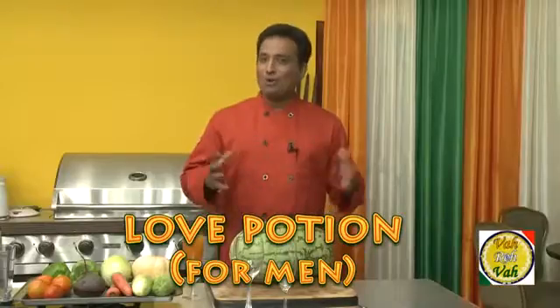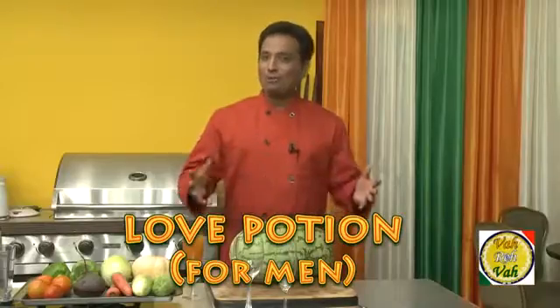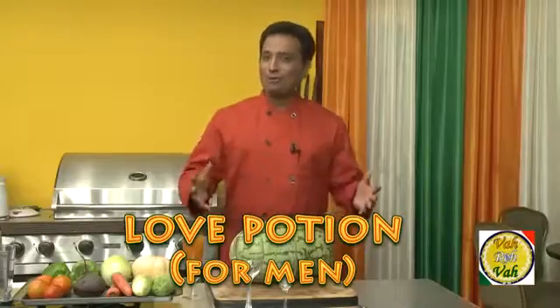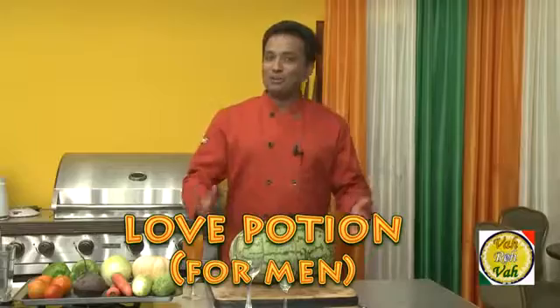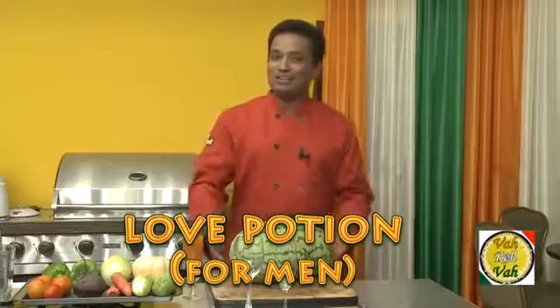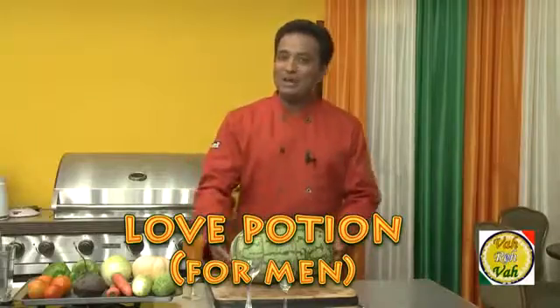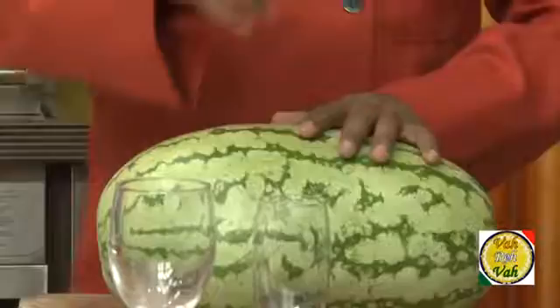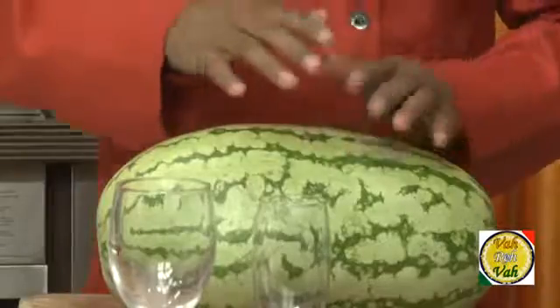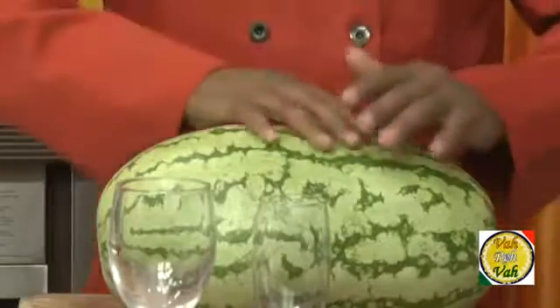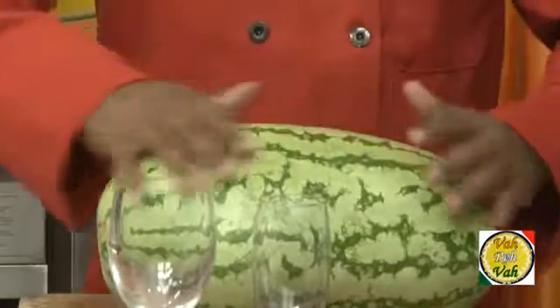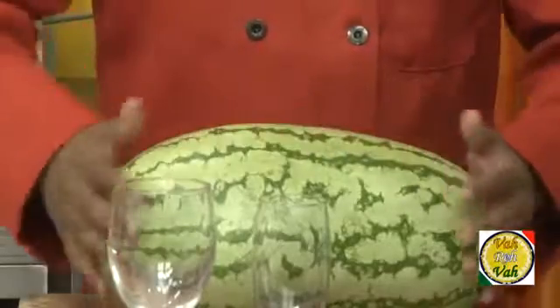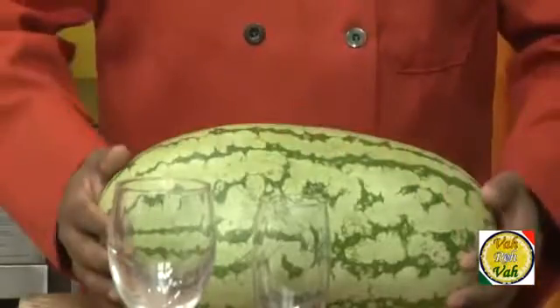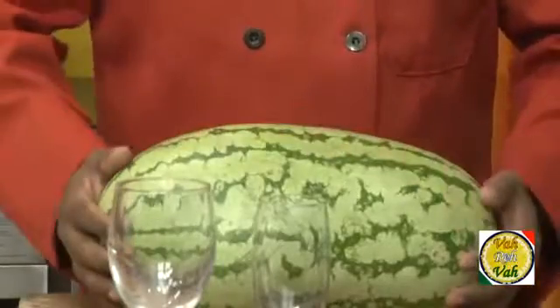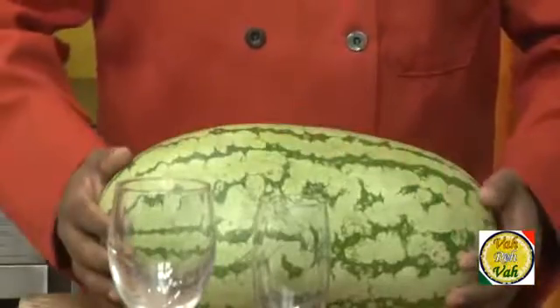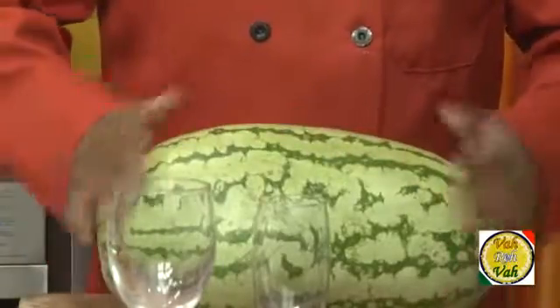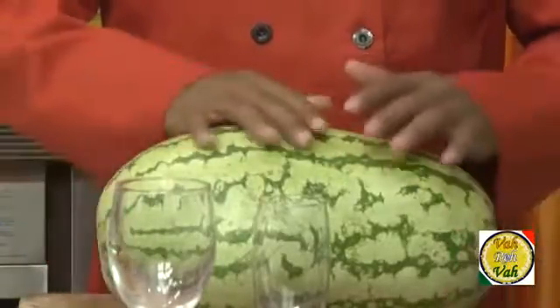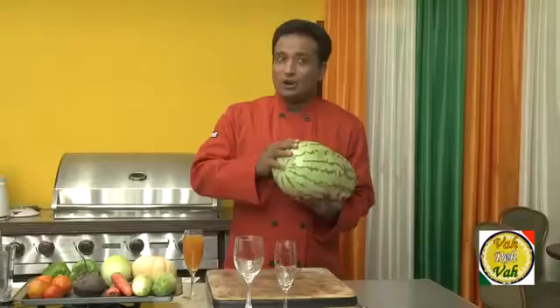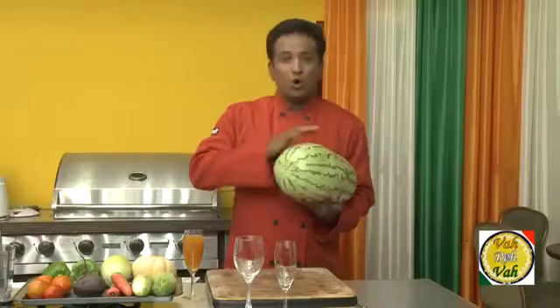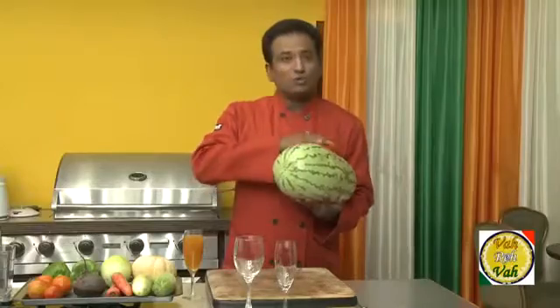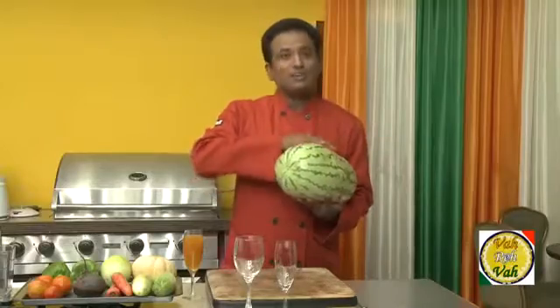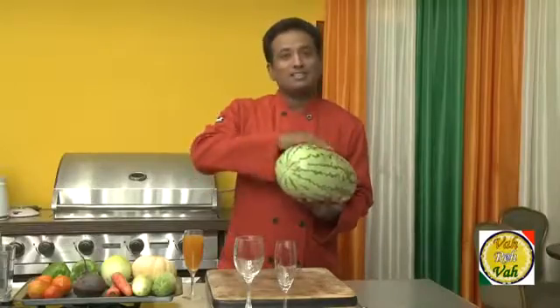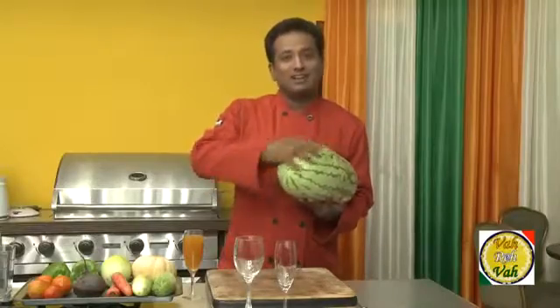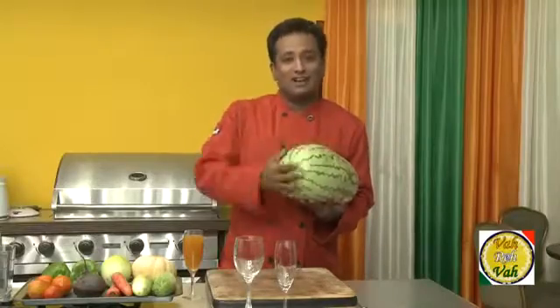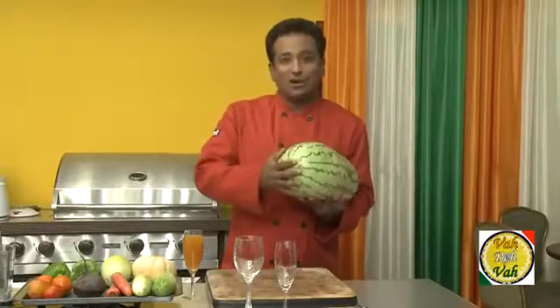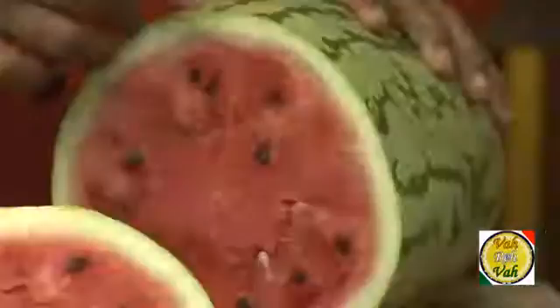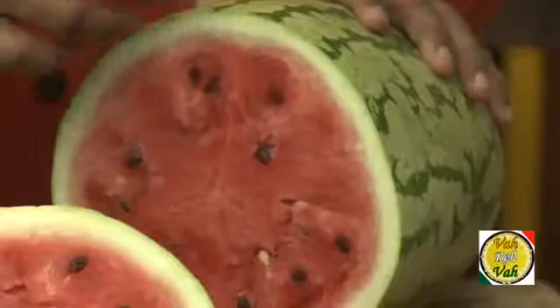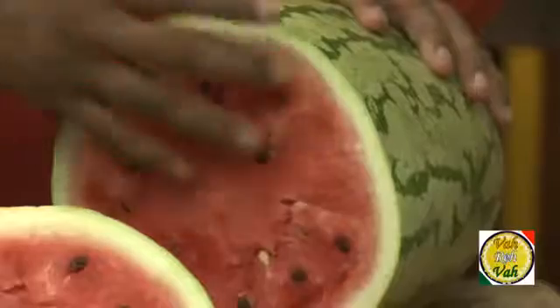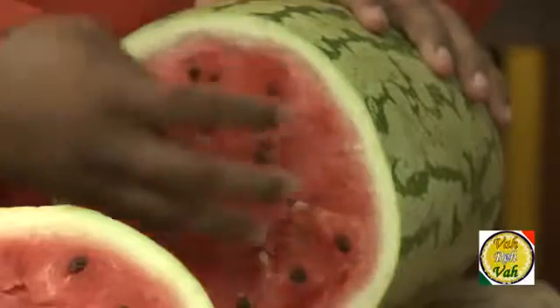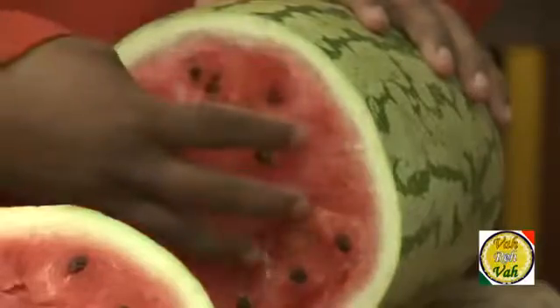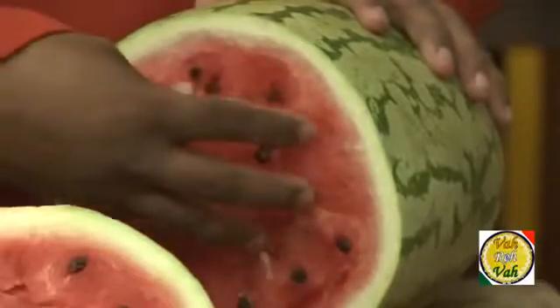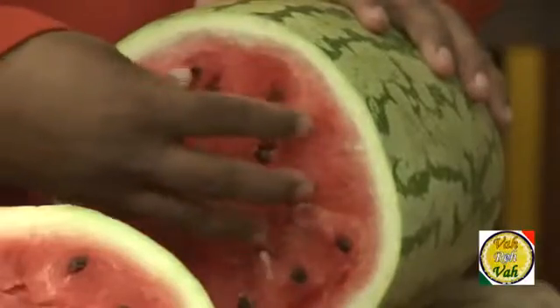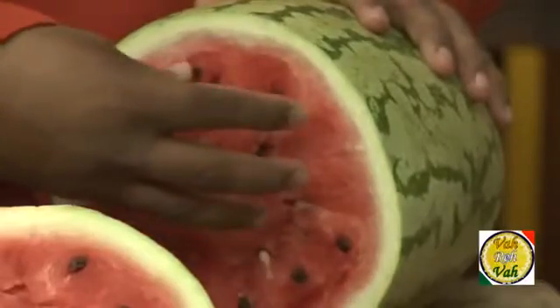Most people don't think much of watermelon. Forget about the rind — most people discard the rind once they eat the melon's sweet fruit.